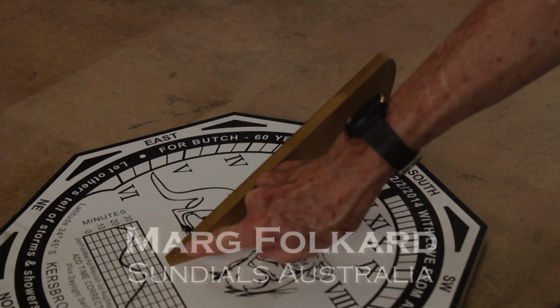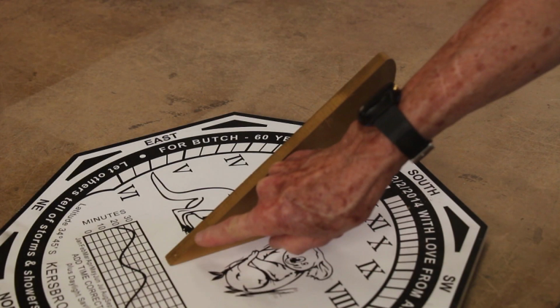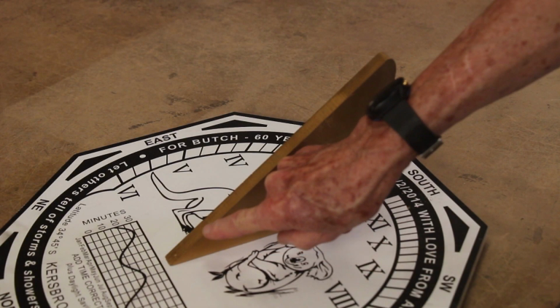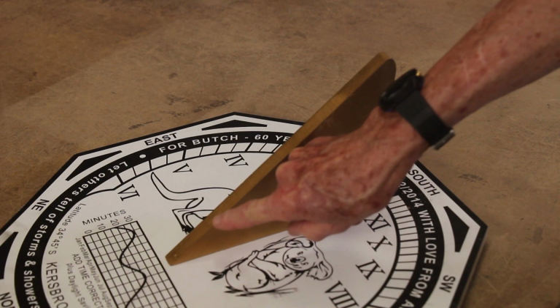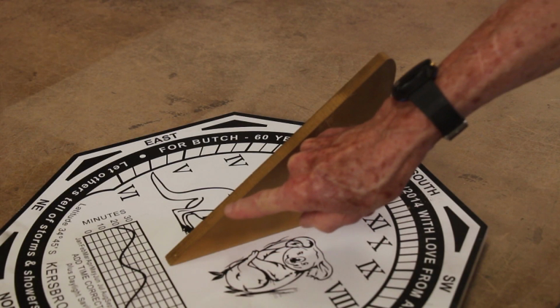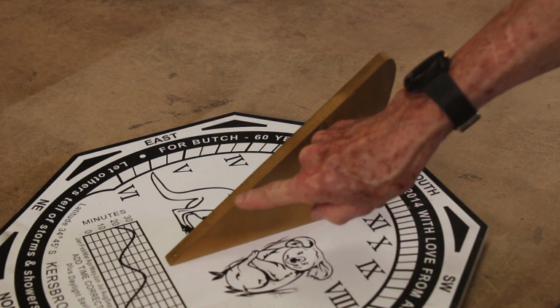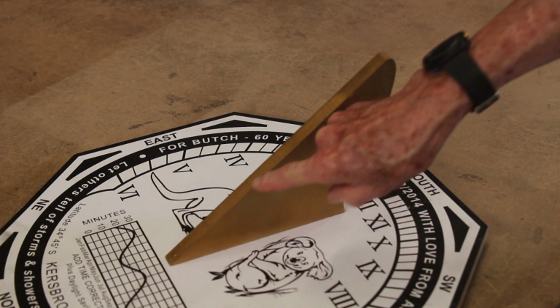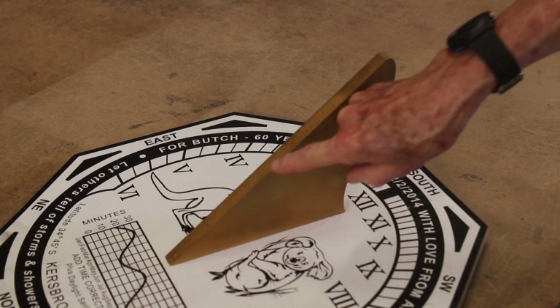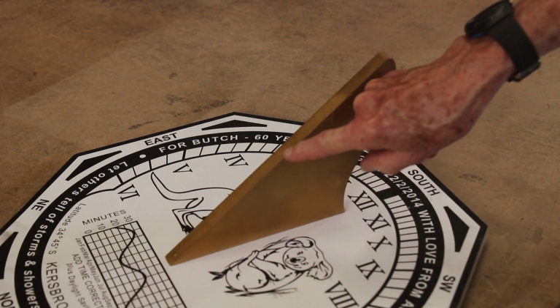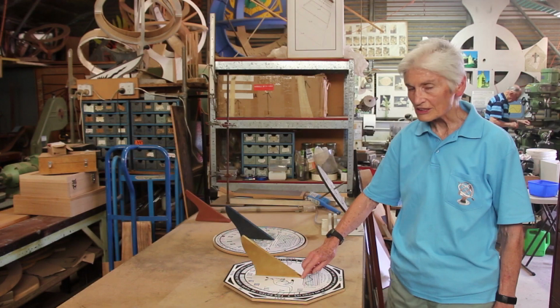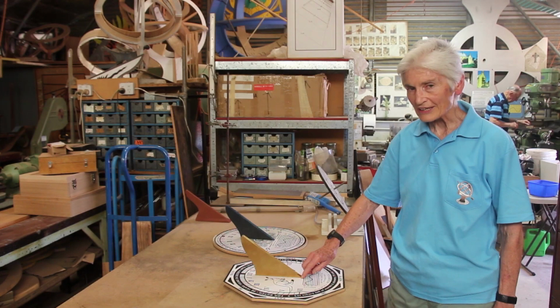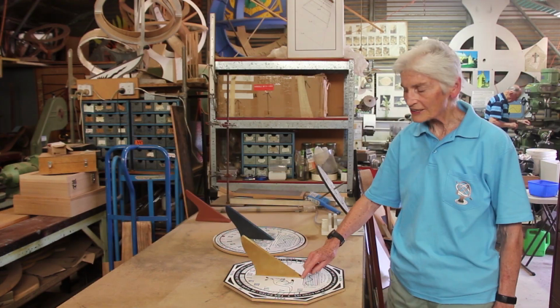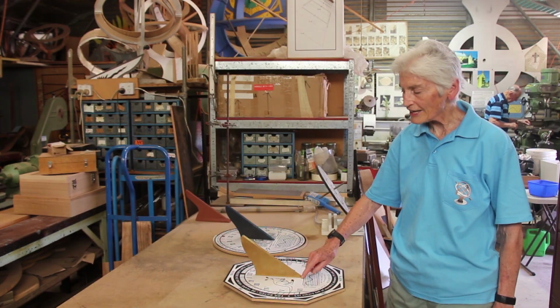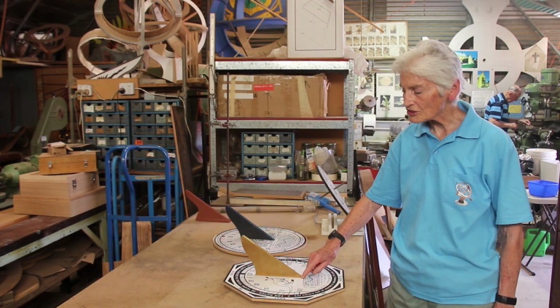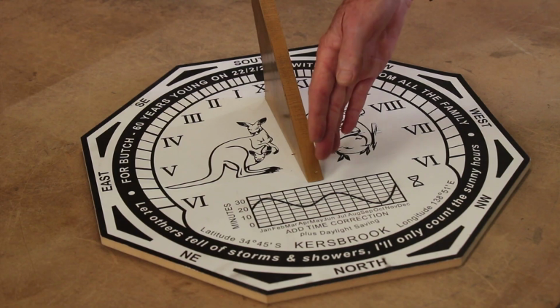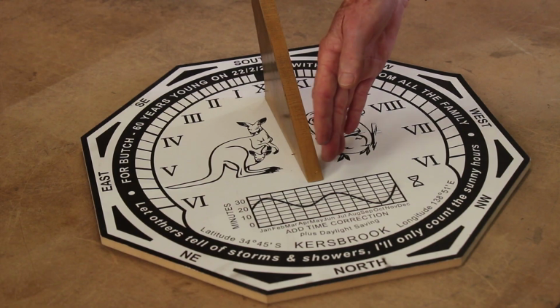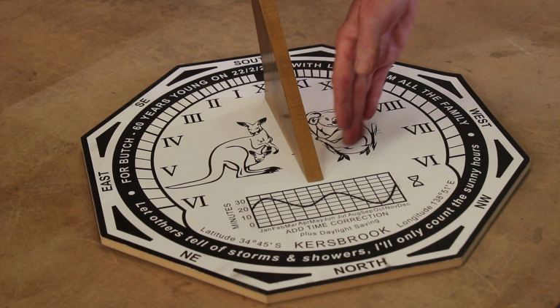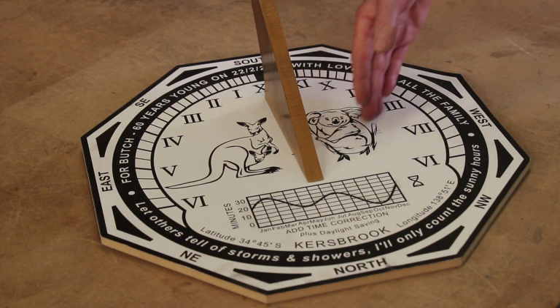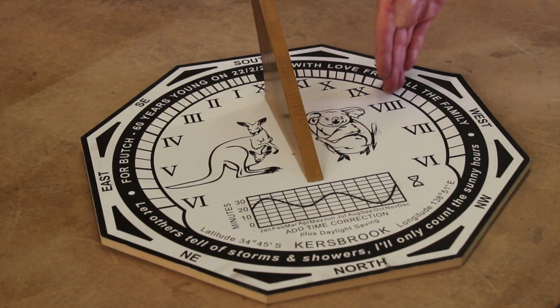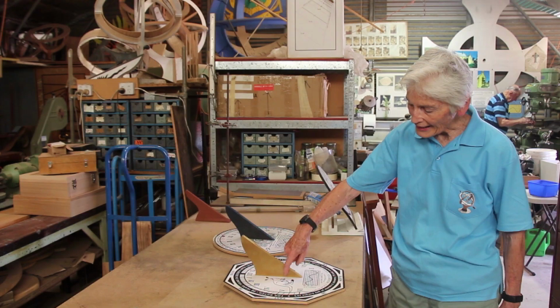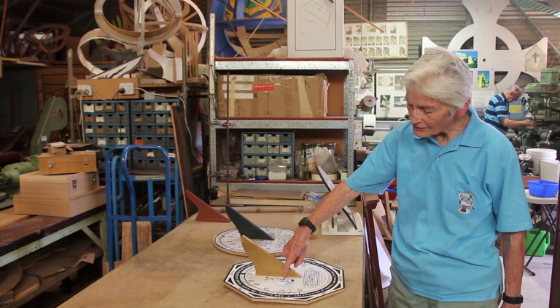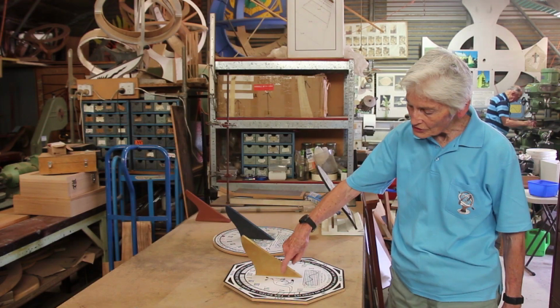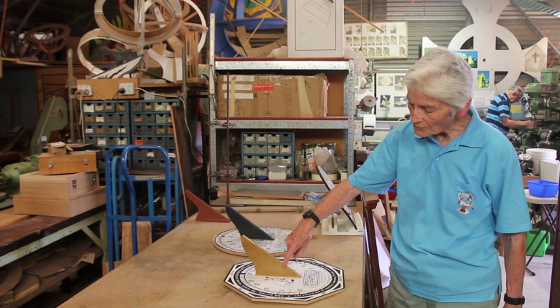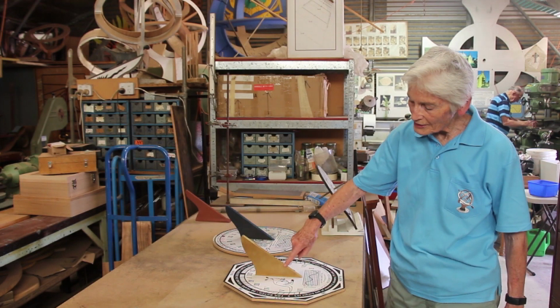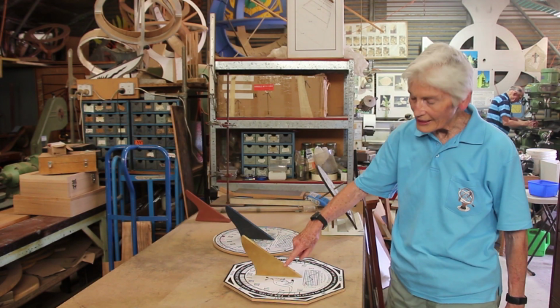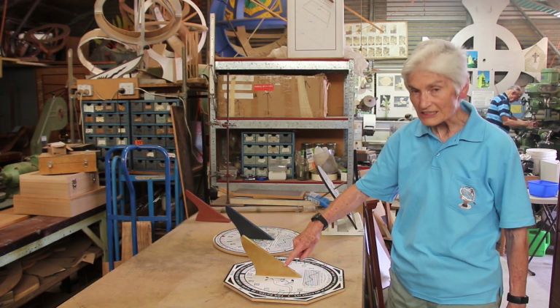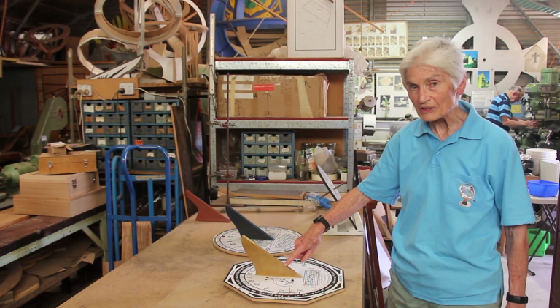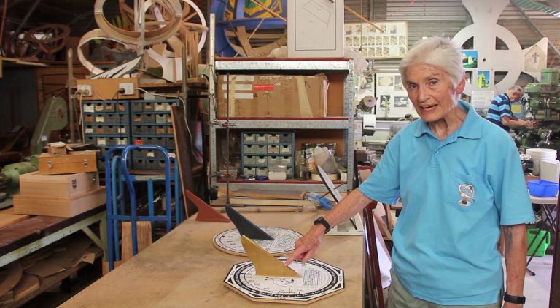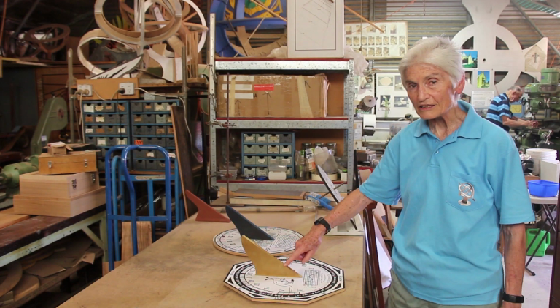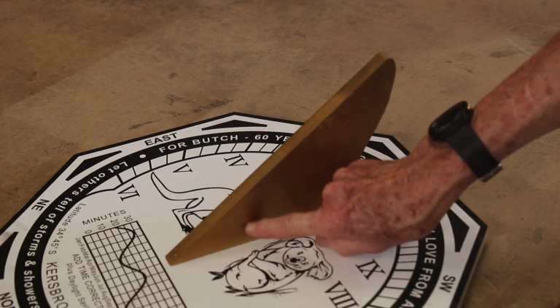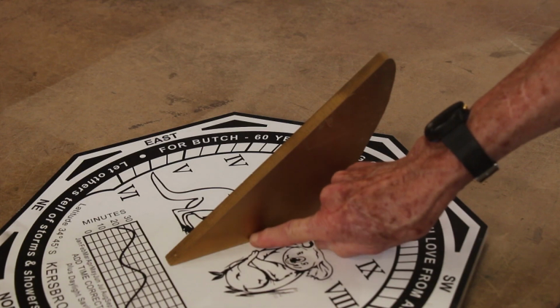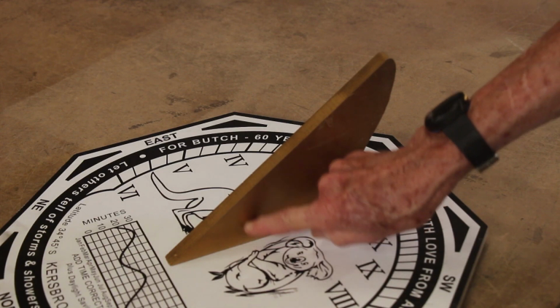This is the gnomon, the part that actually casts the shadow, and the angle of the gnomon has to be the angle of your latitude.